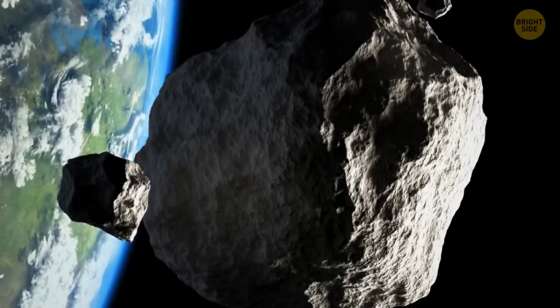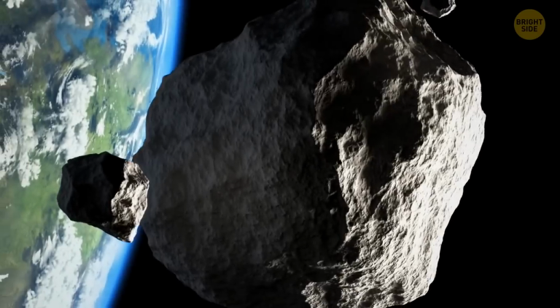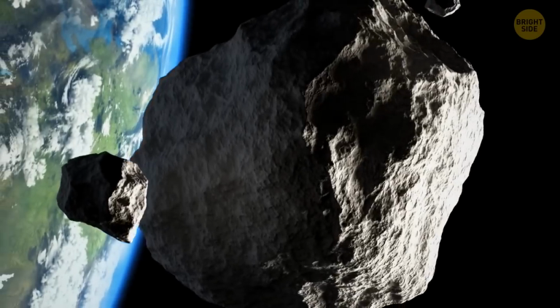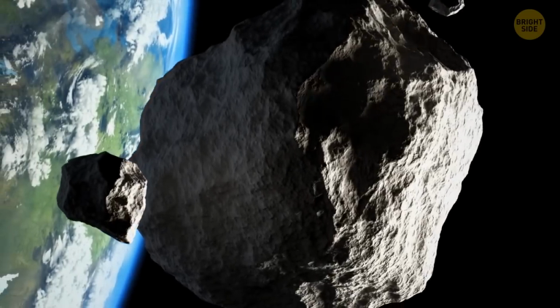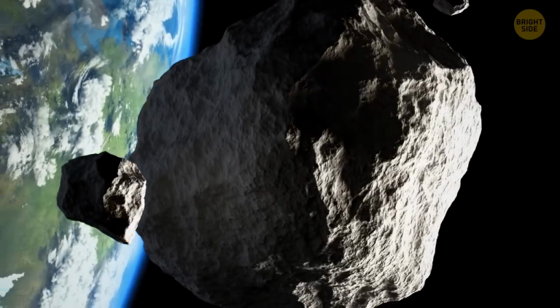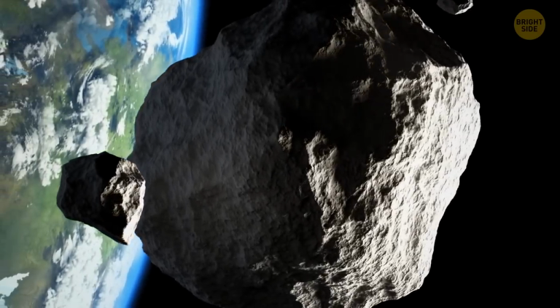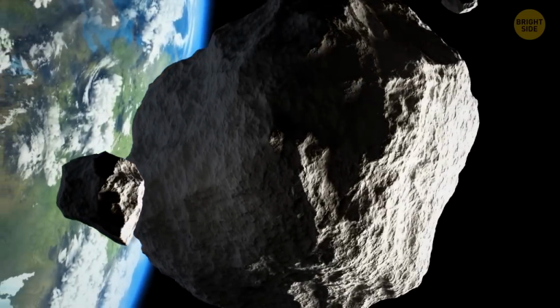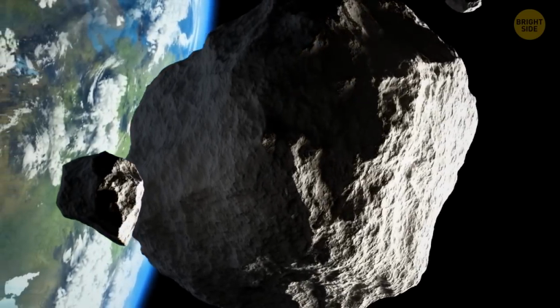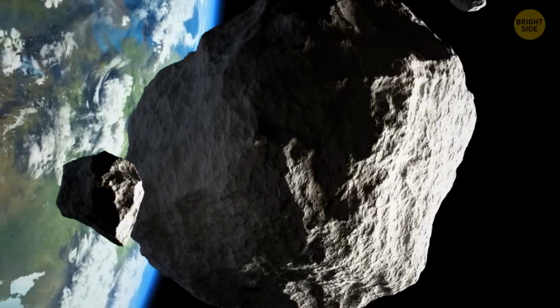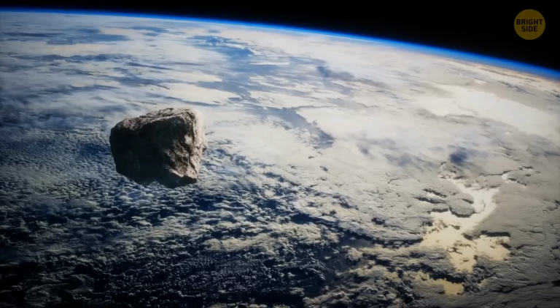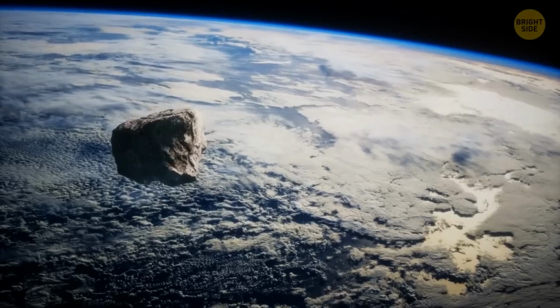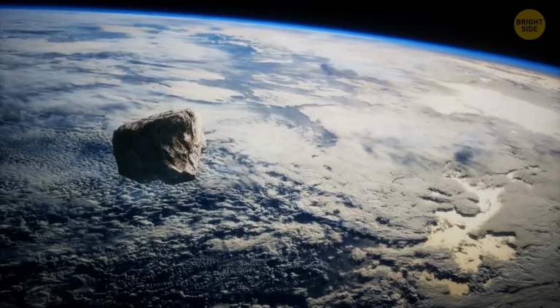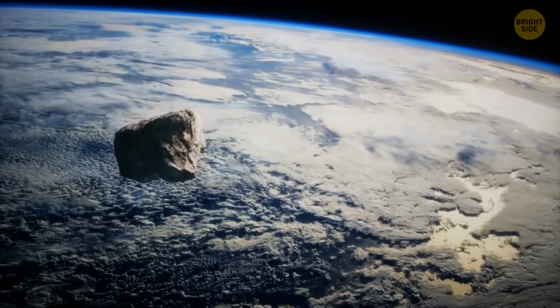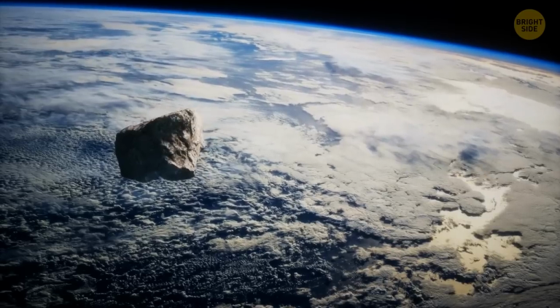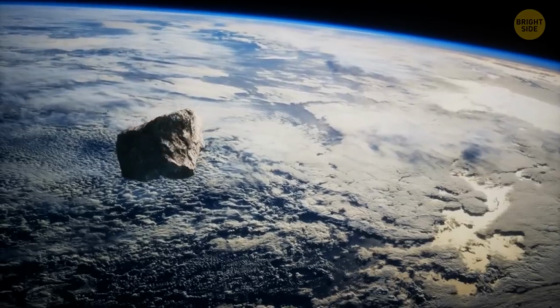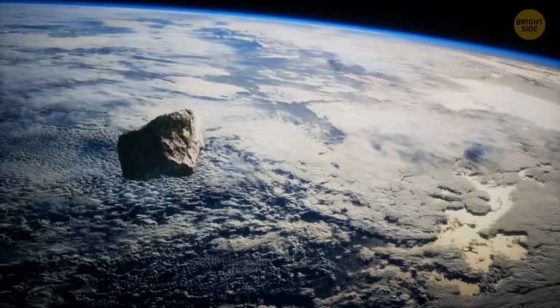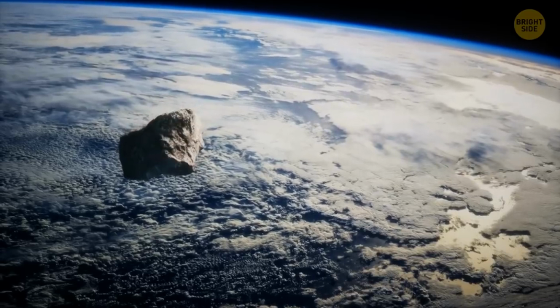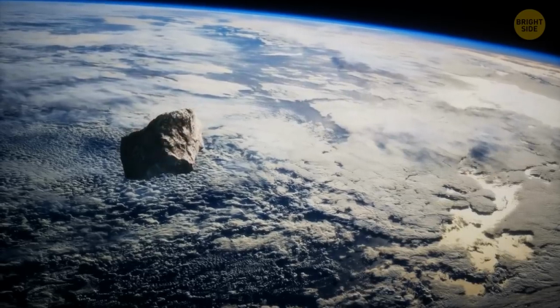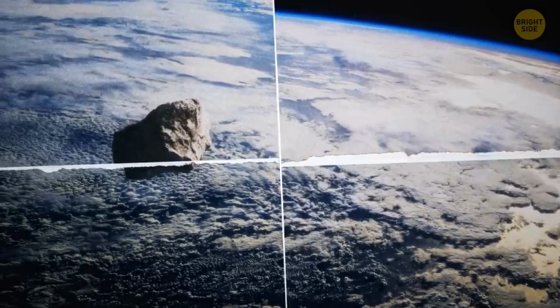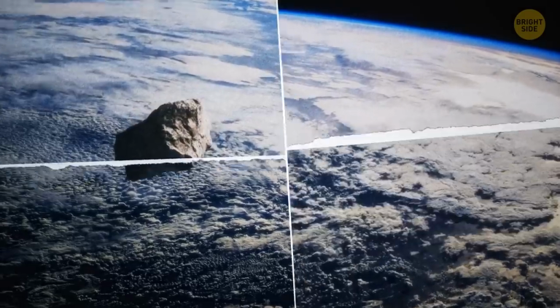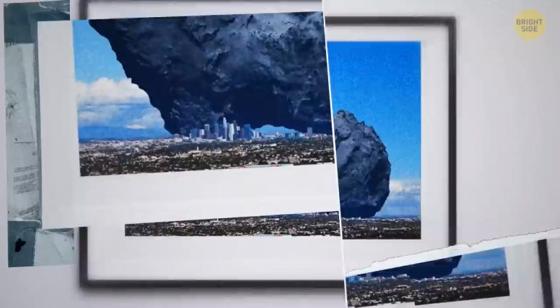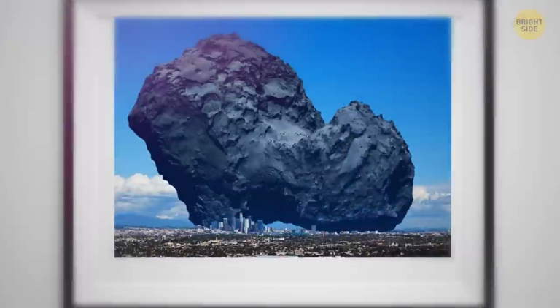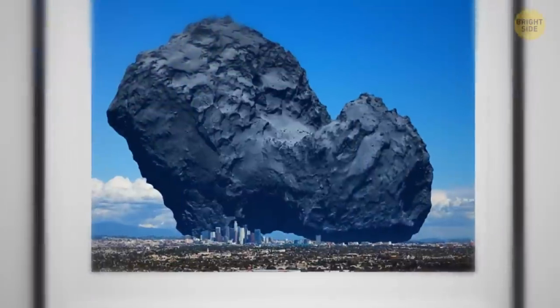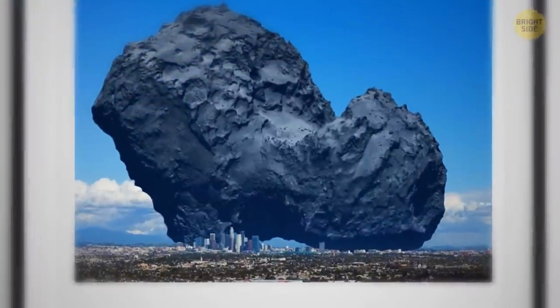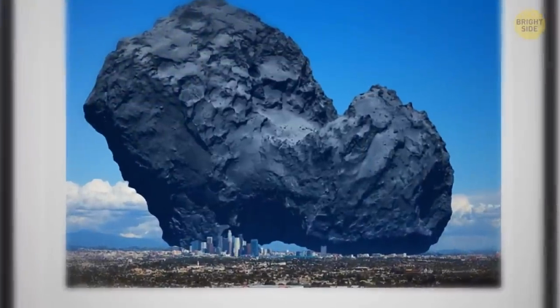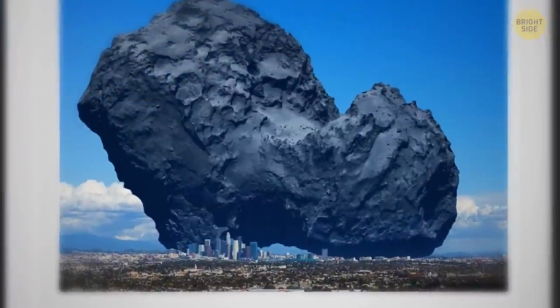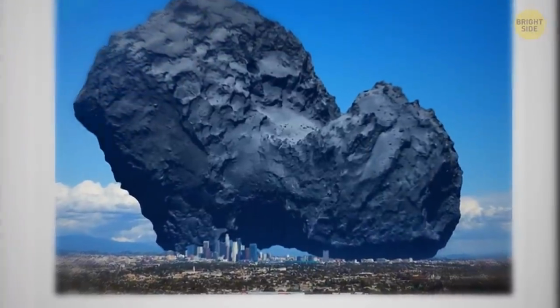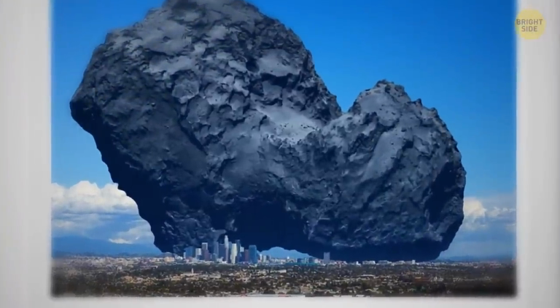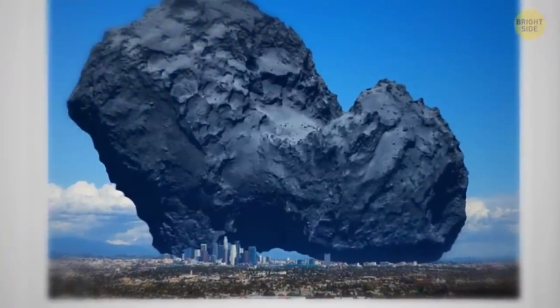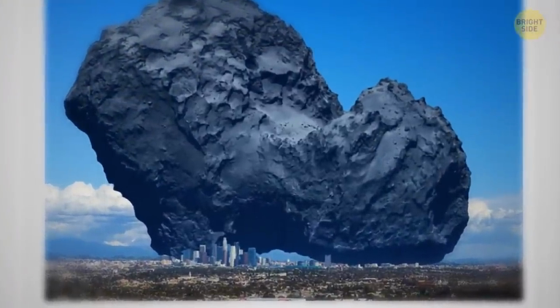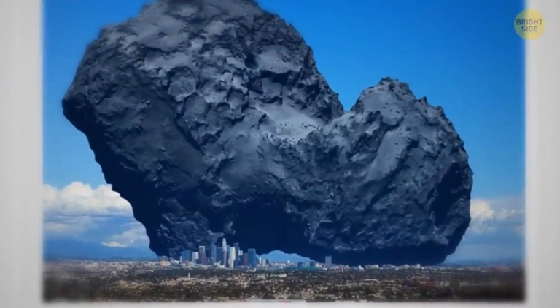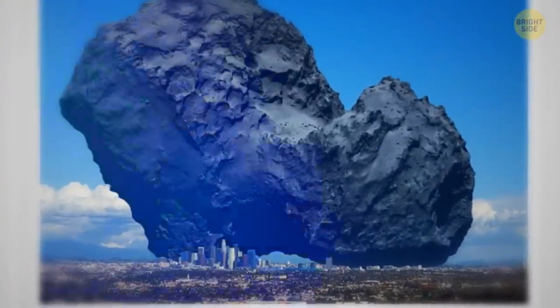Here's an asteroid in the sky. Not that big of a deal — just a stone. But this is what an asteroid looks like compared to Los Angeles.